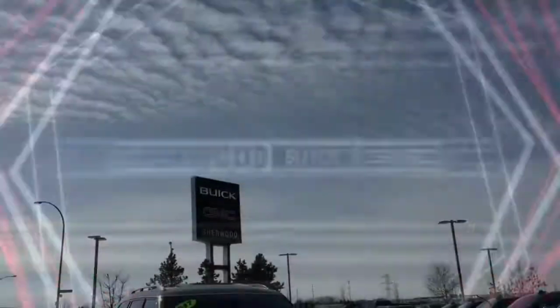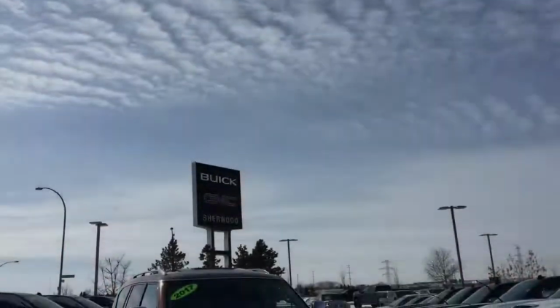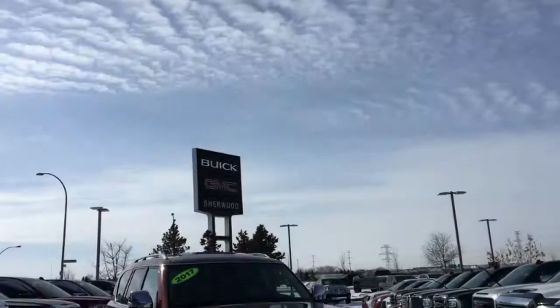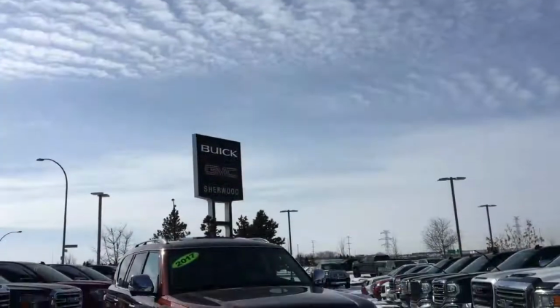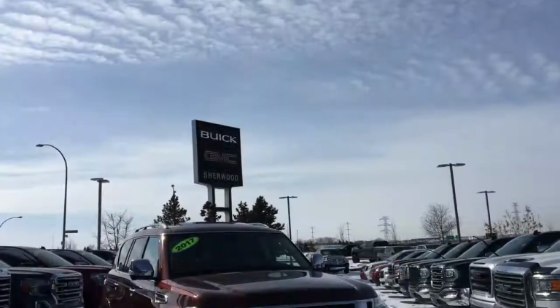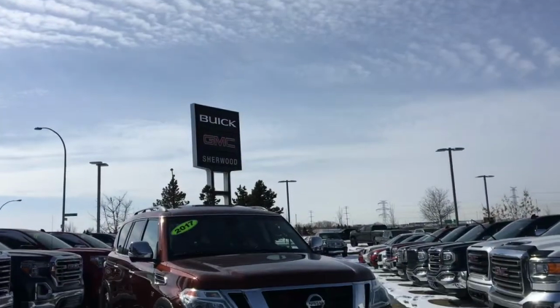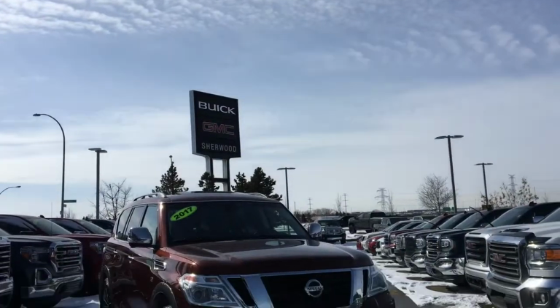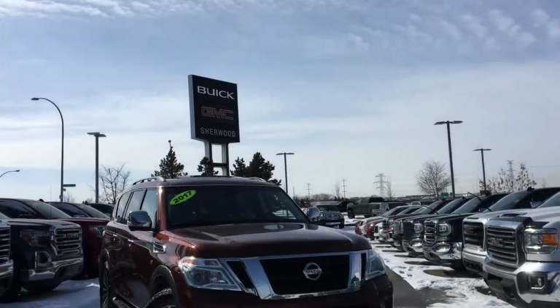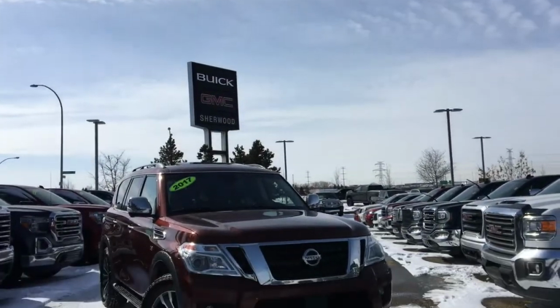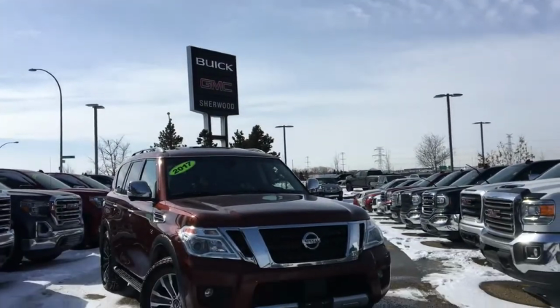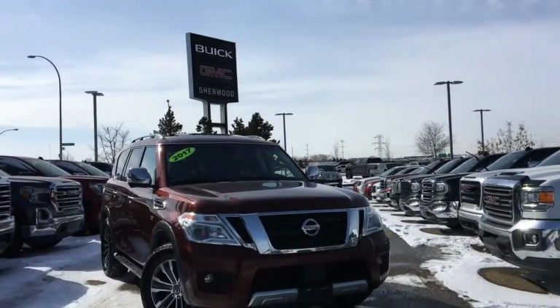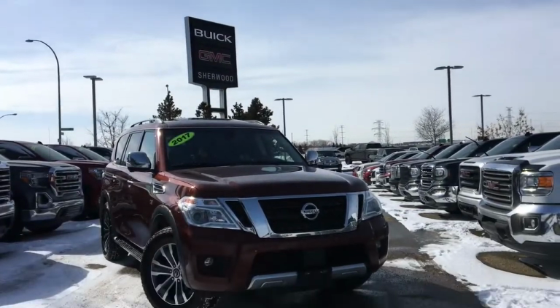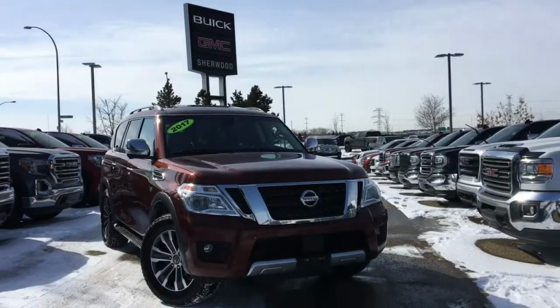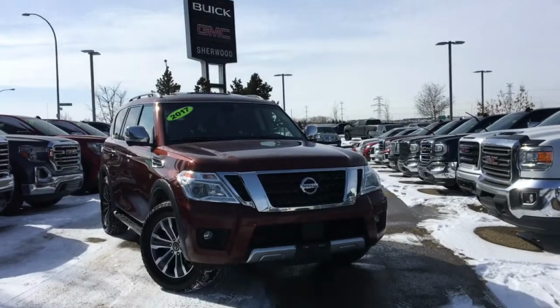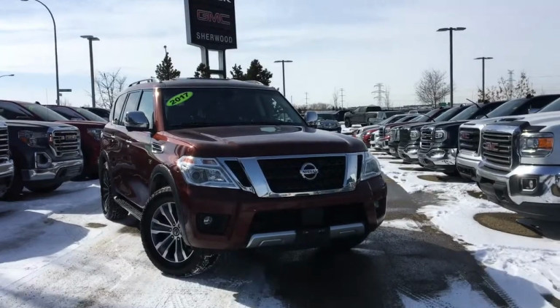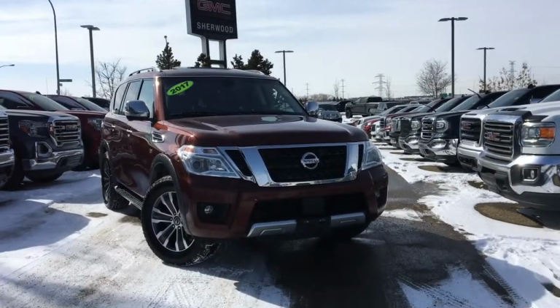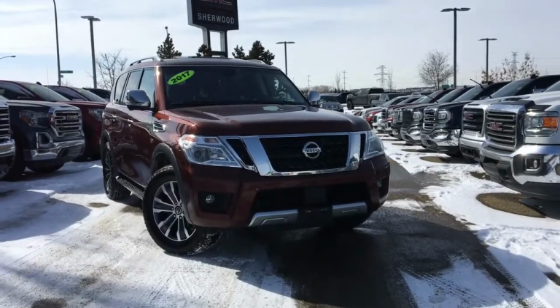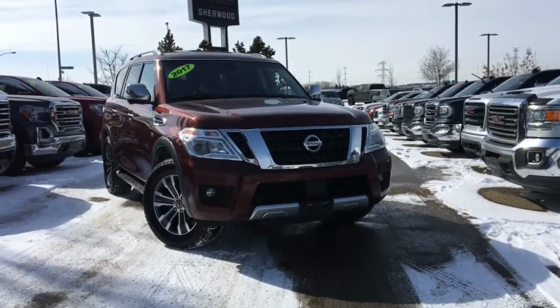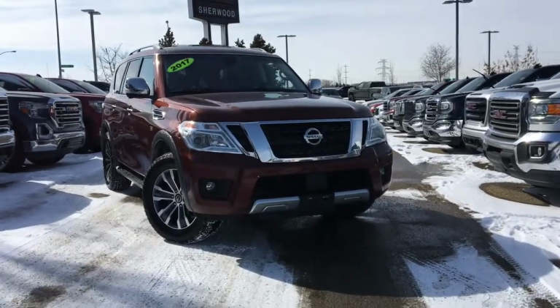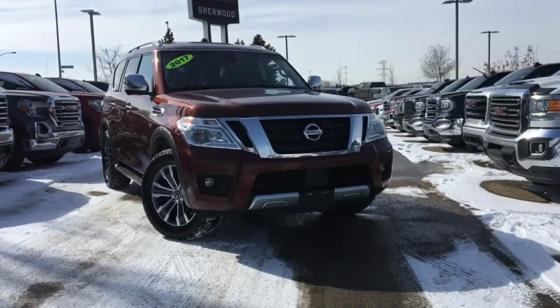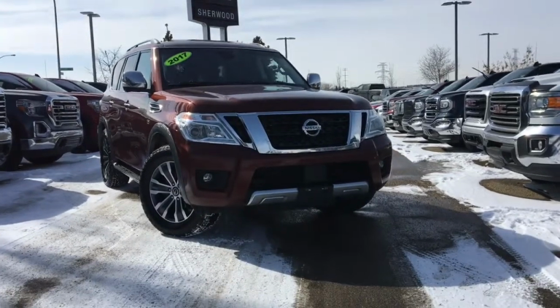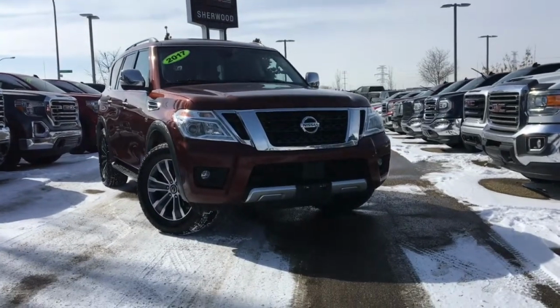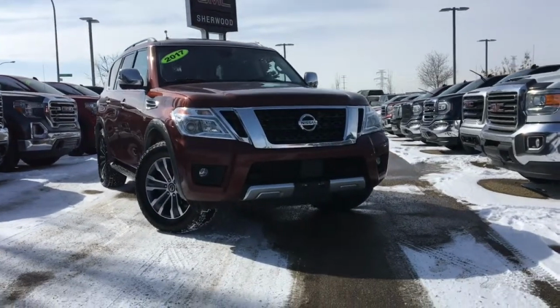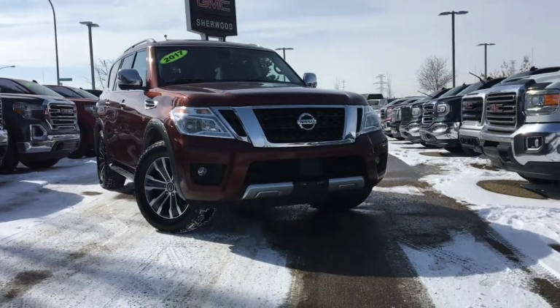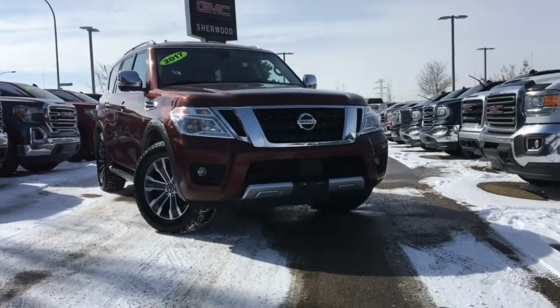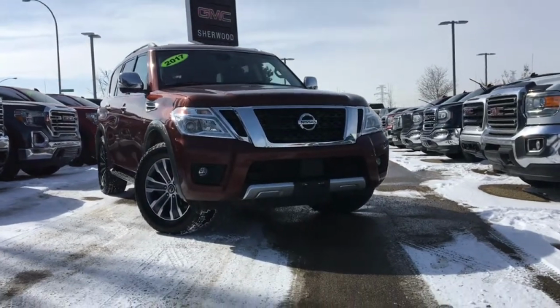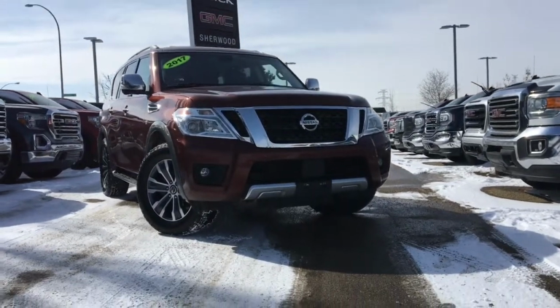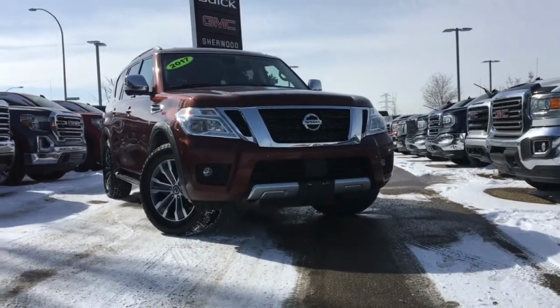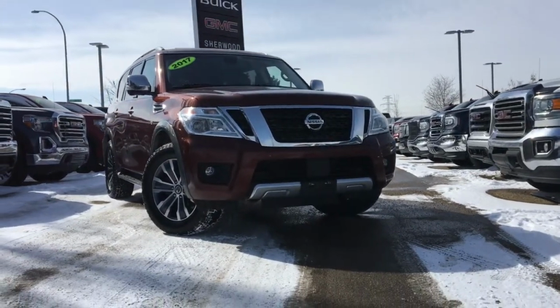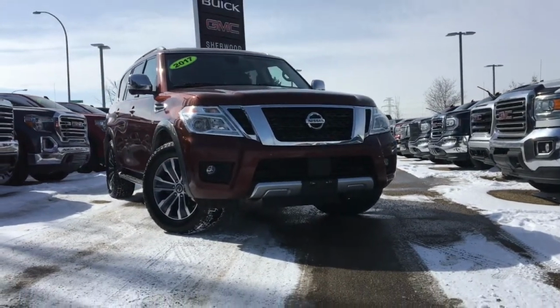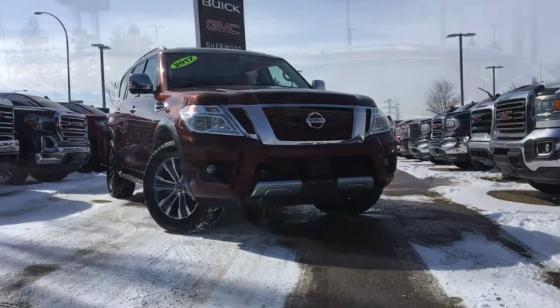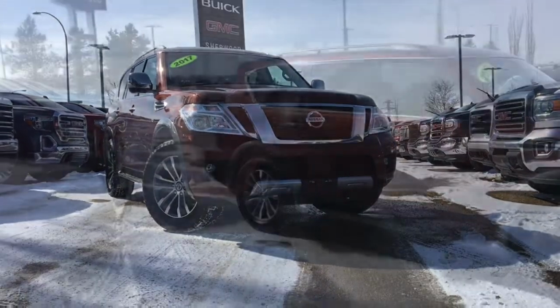Welcome to Sherwood Buick GMC. Today we're going to be taking a look at this pre-owned 2017 Nissan Armada SL.